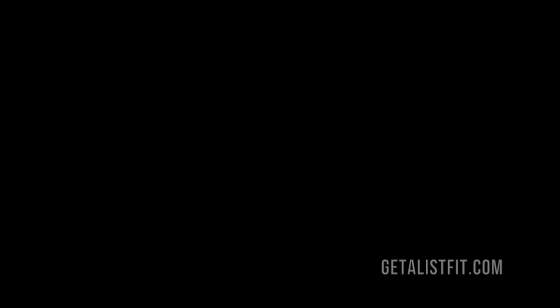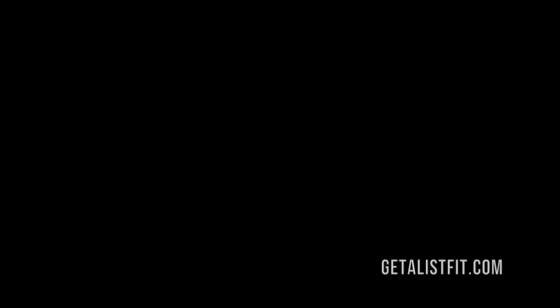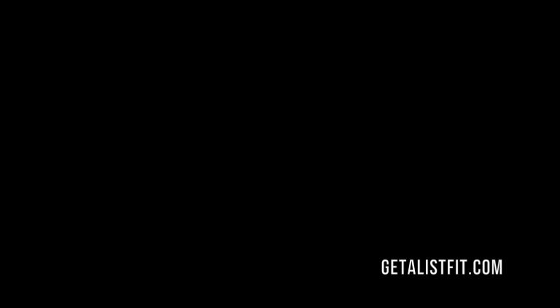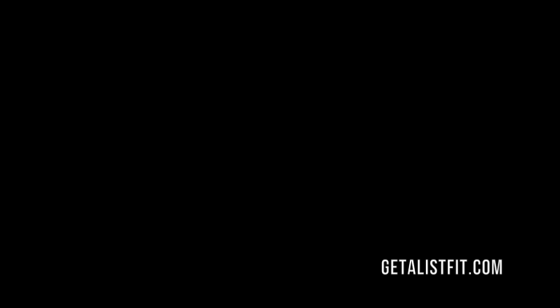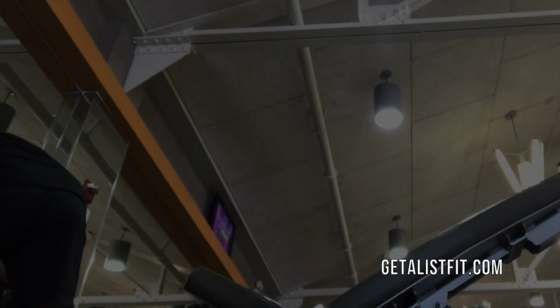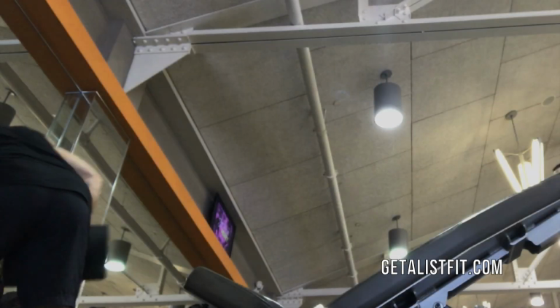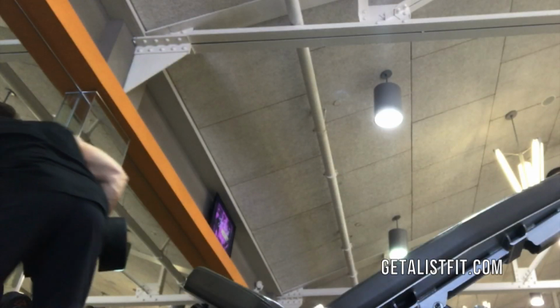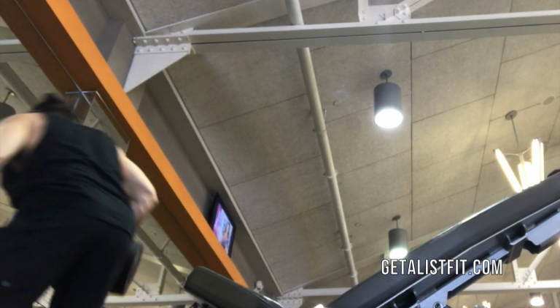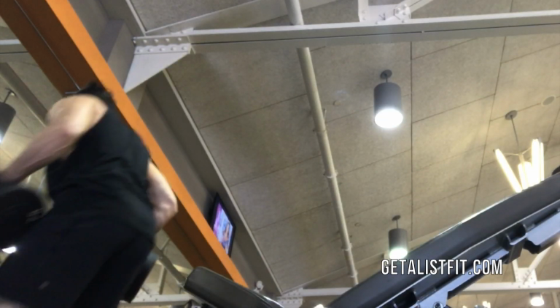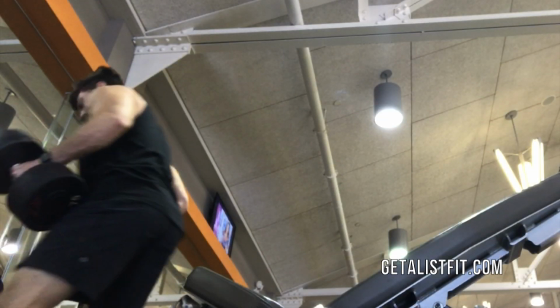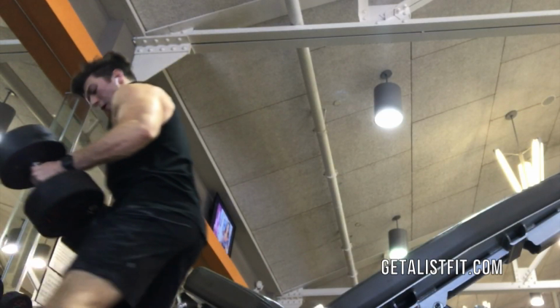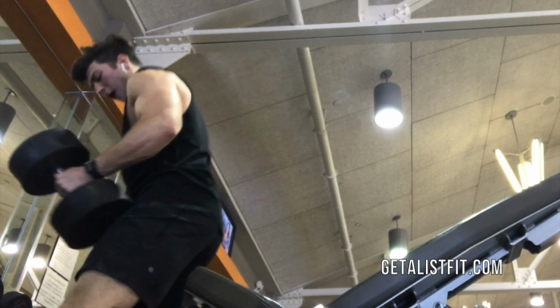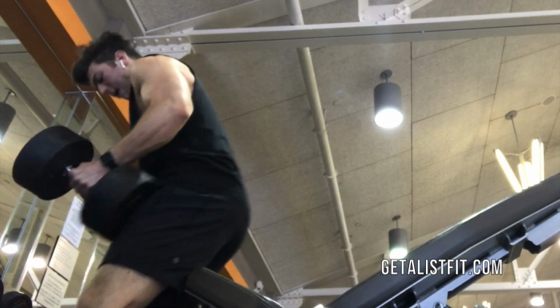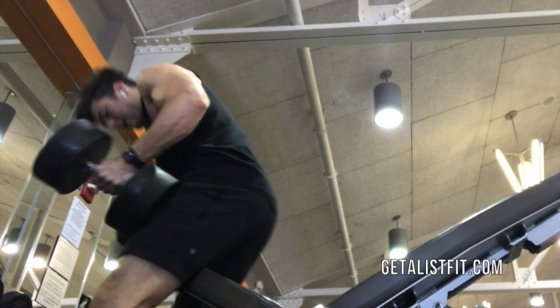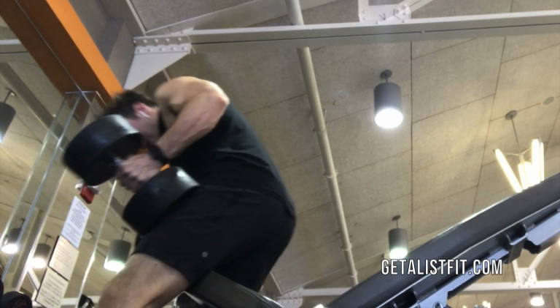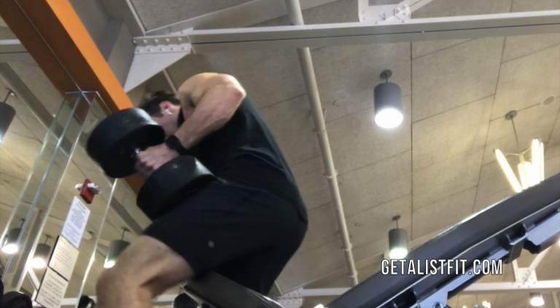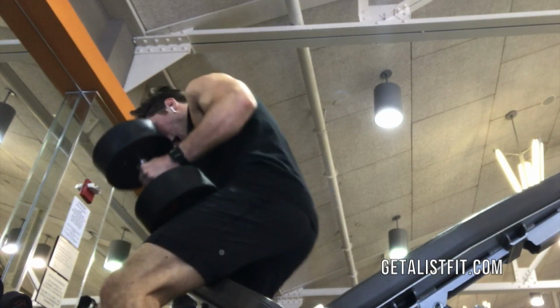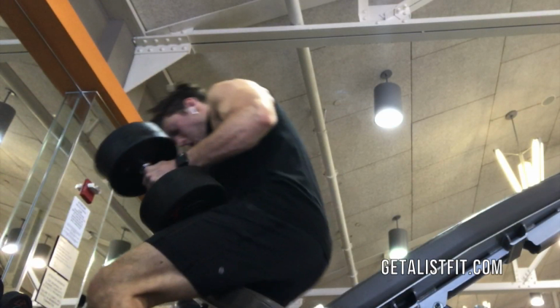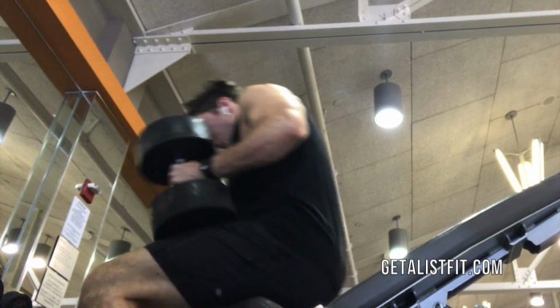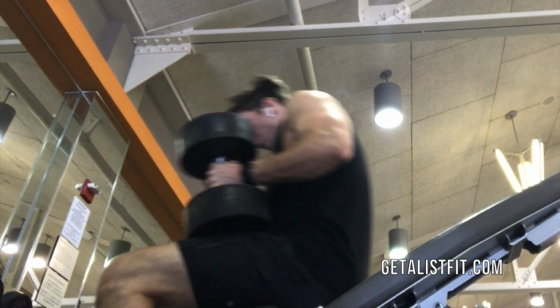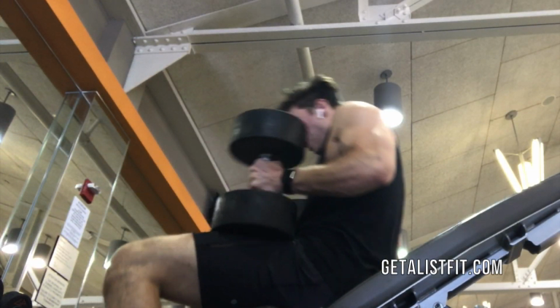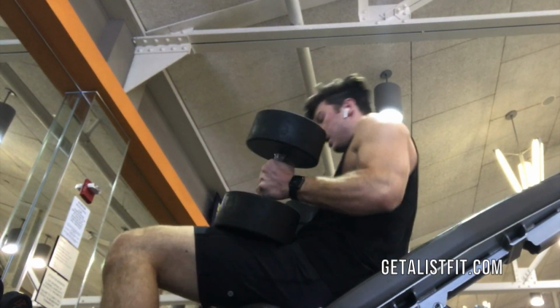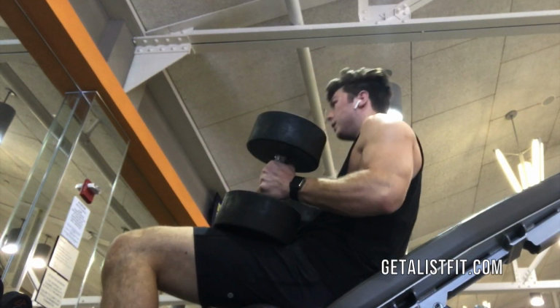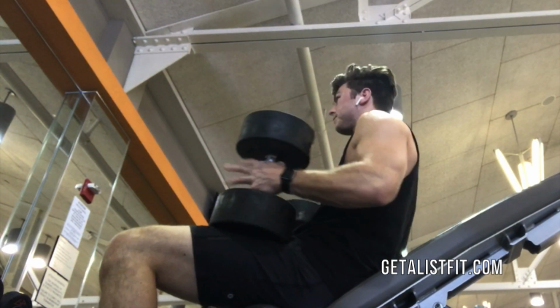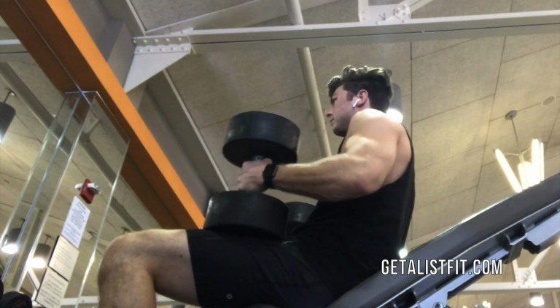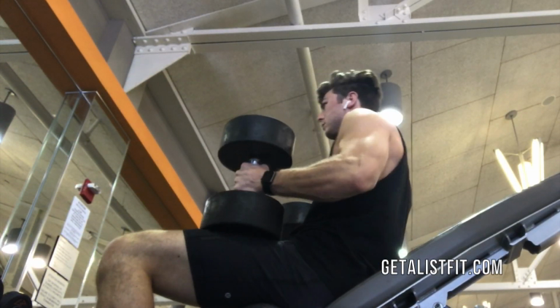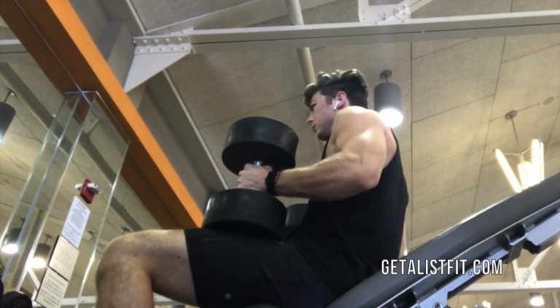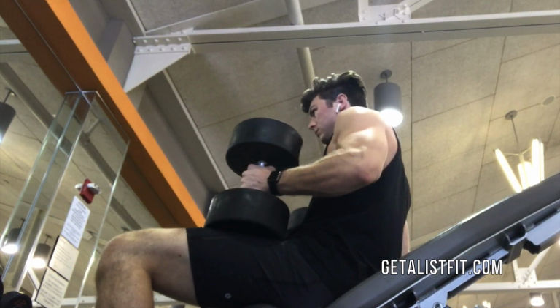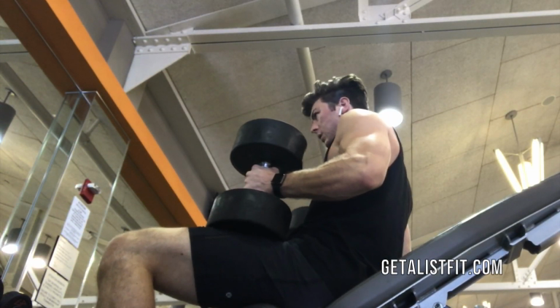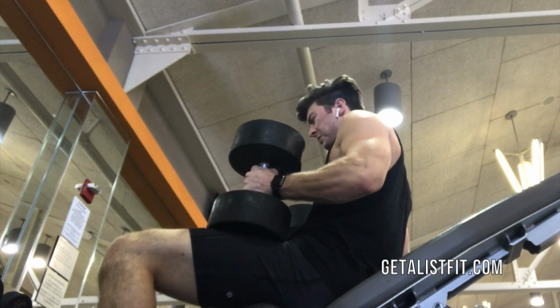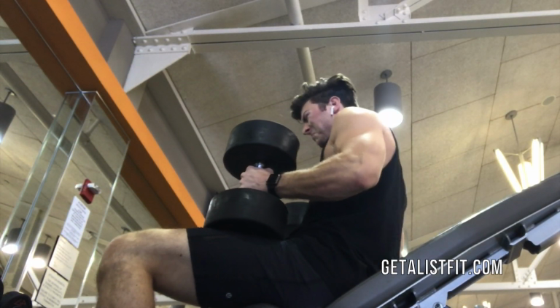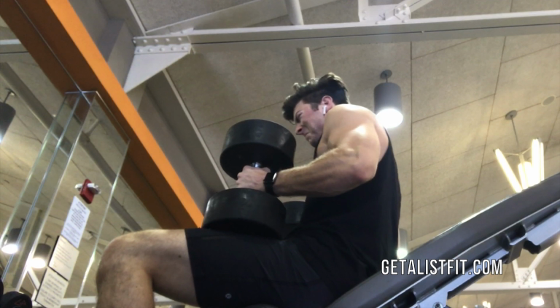What's up guys? My name is Jaron Fran with Get A-List Fit and this is the Dumbbell Incline Press.